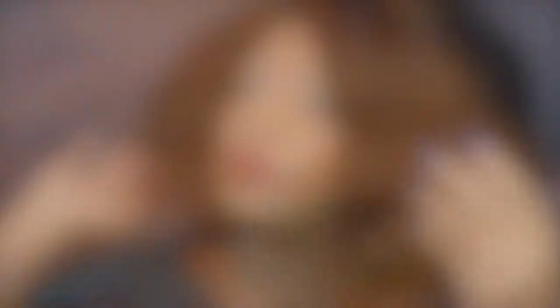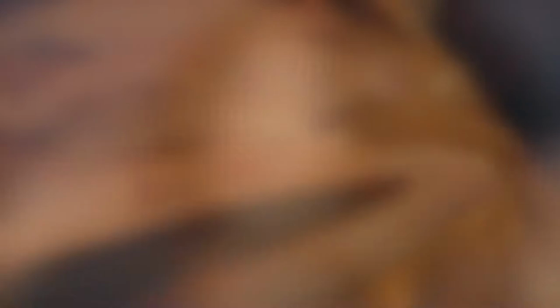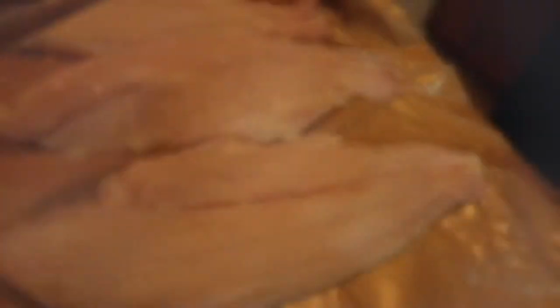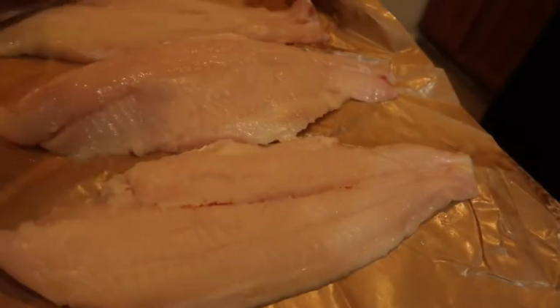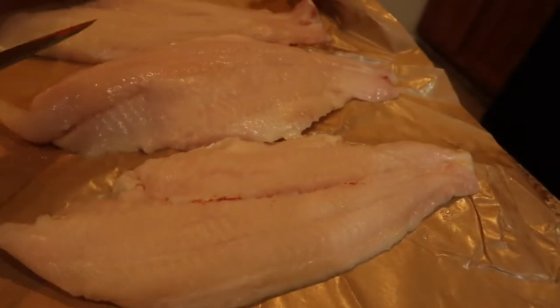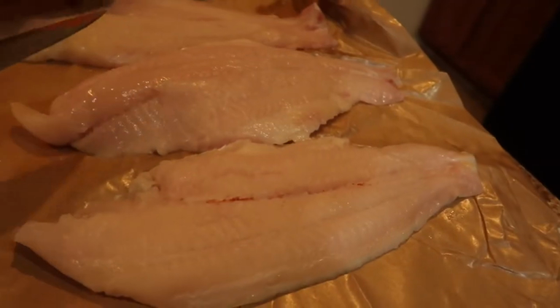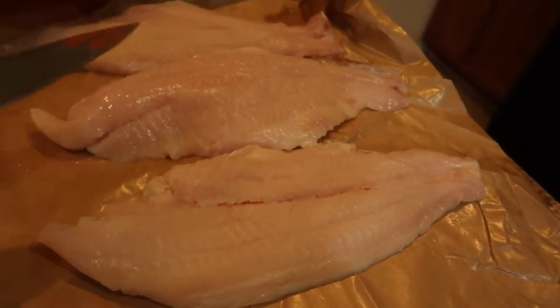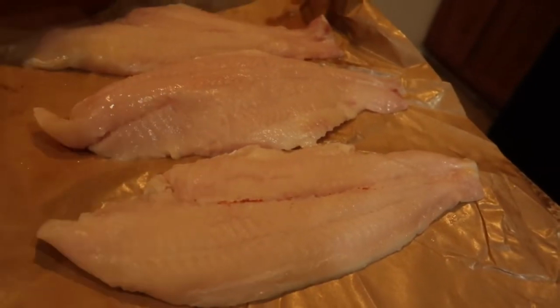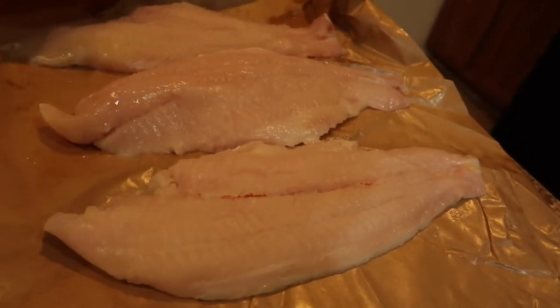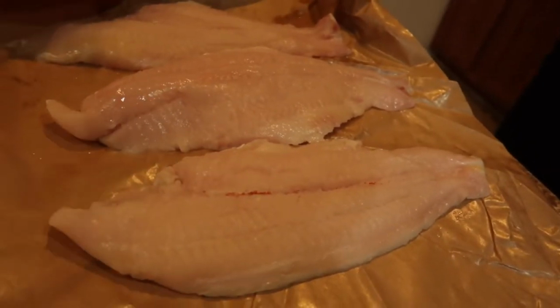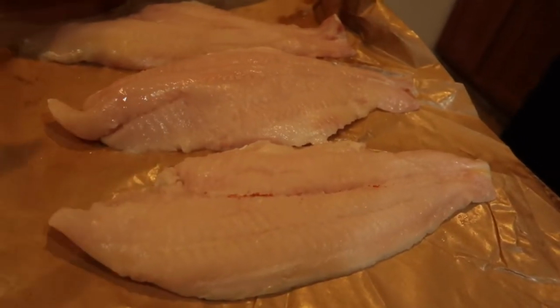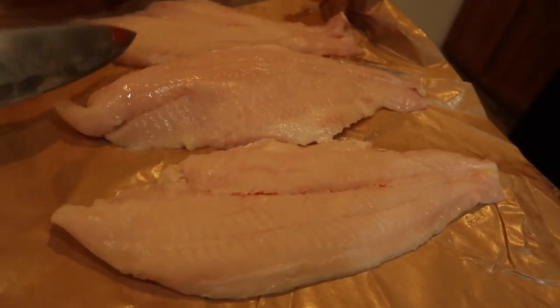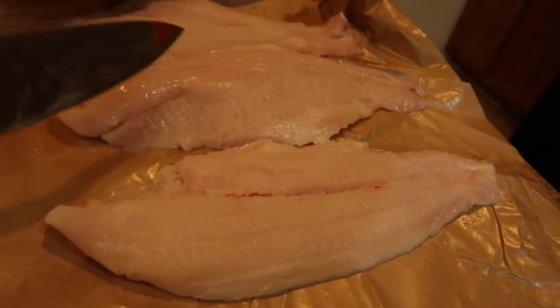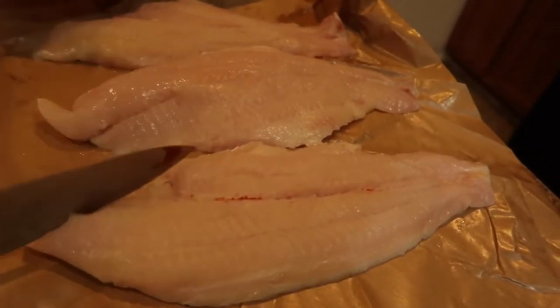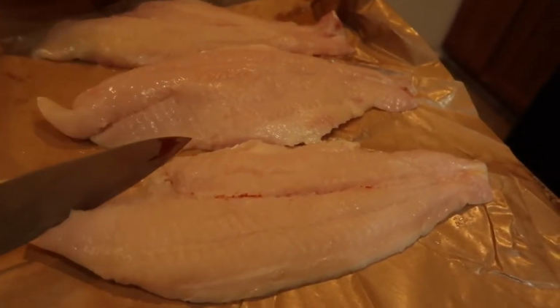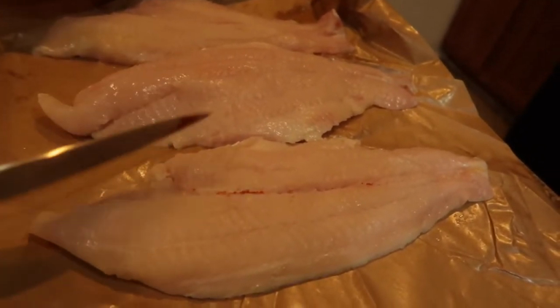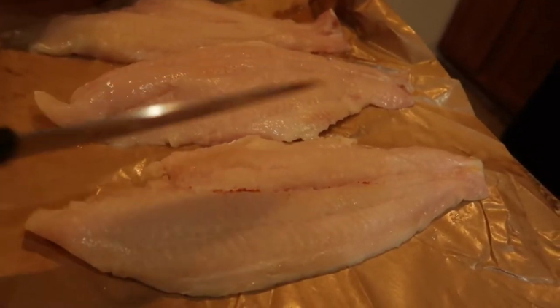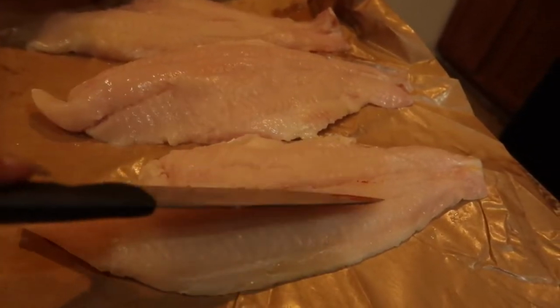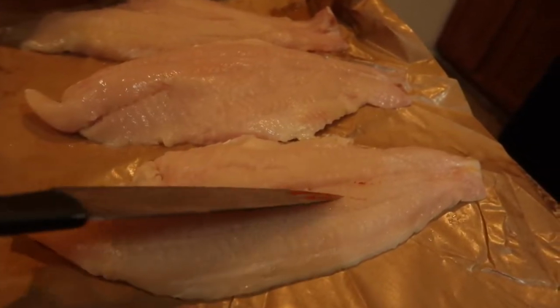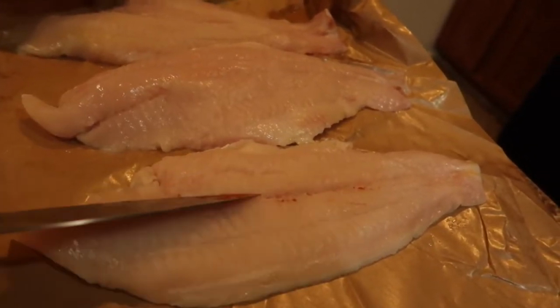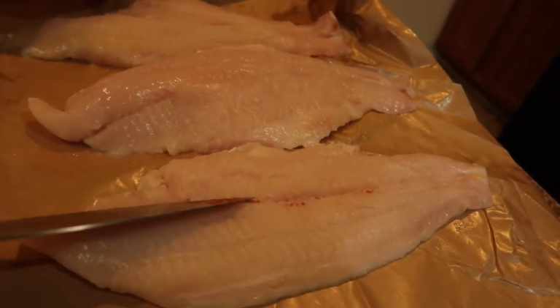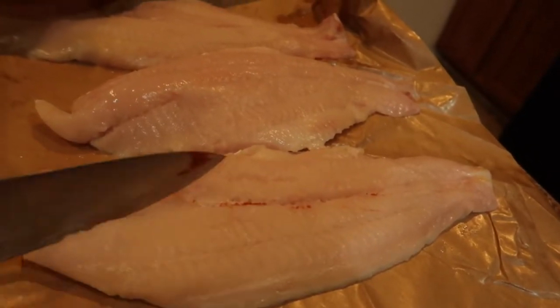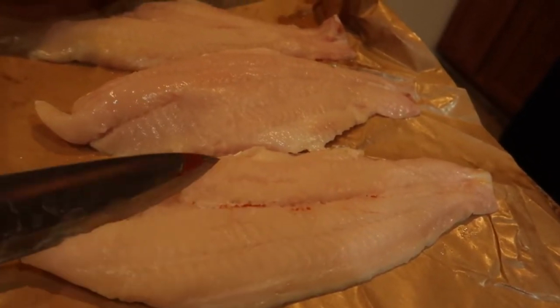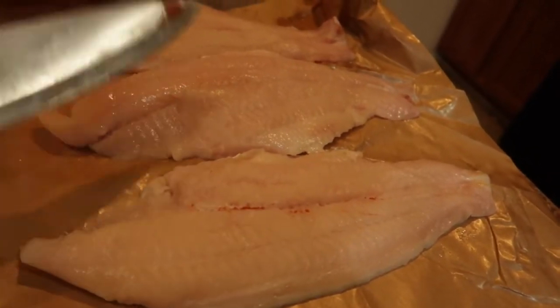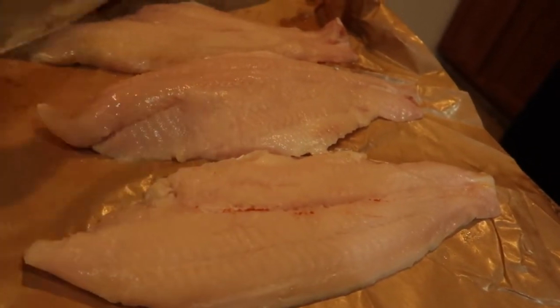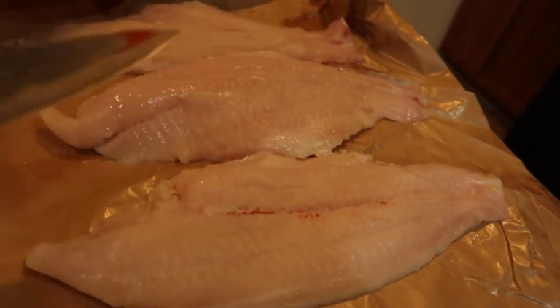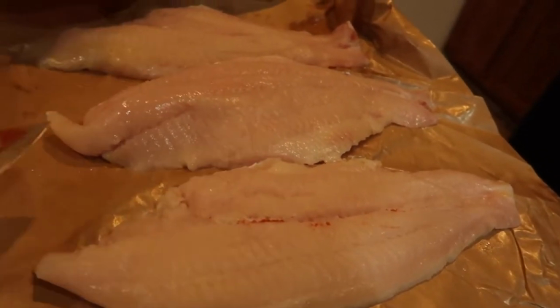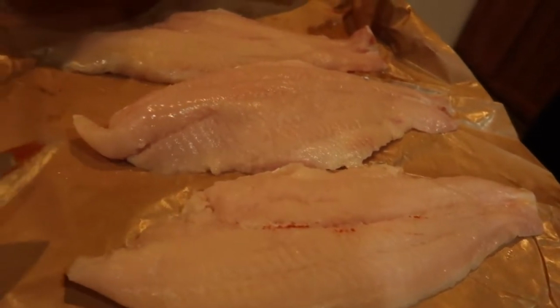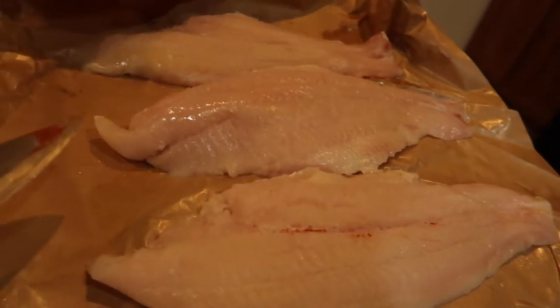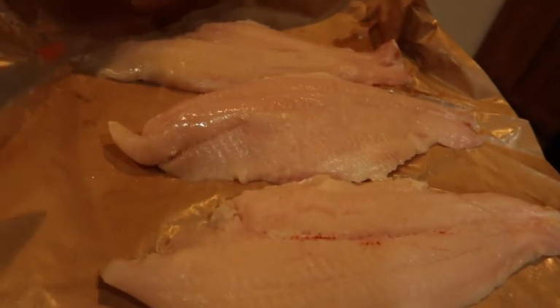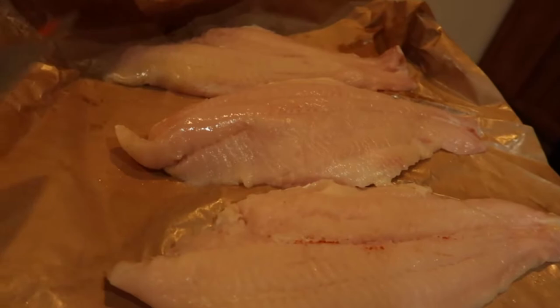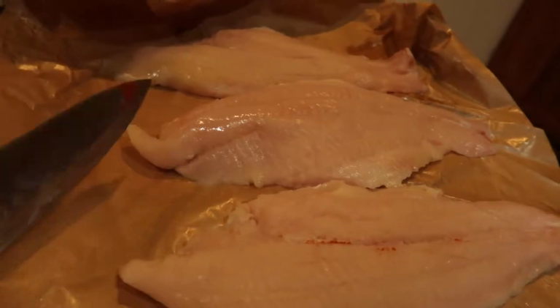So now I'm going to be frying catfish. I have three fillets here that I'm going to cut in half, so we're going to have six total.